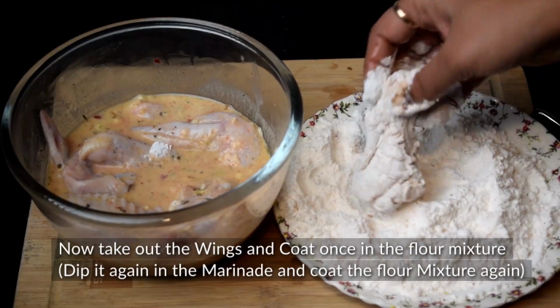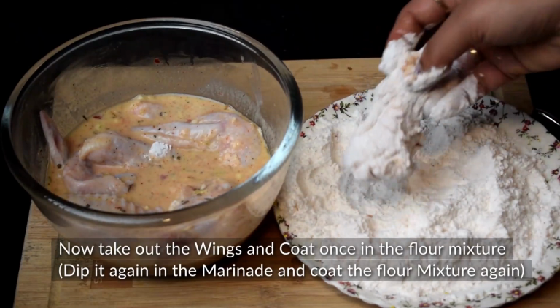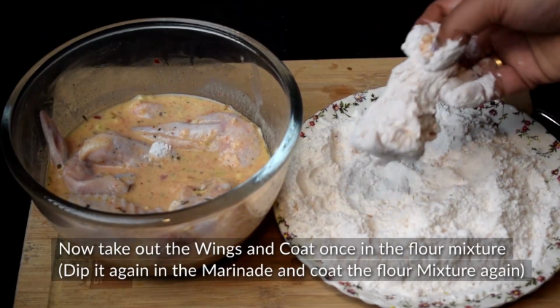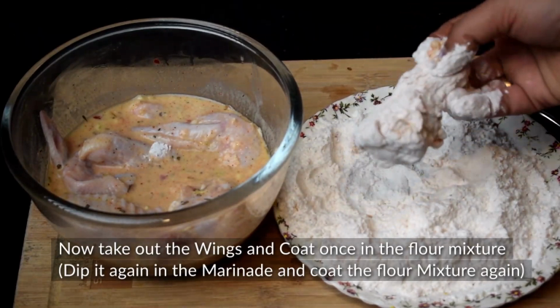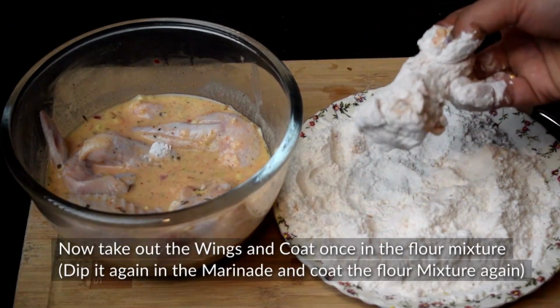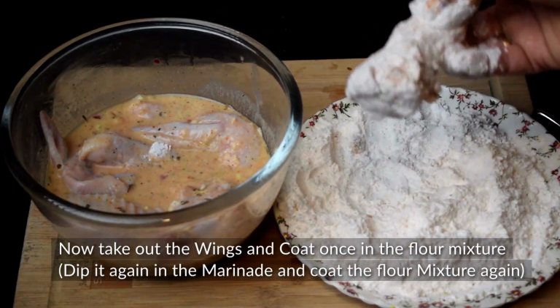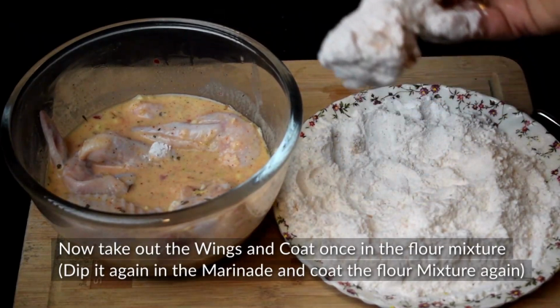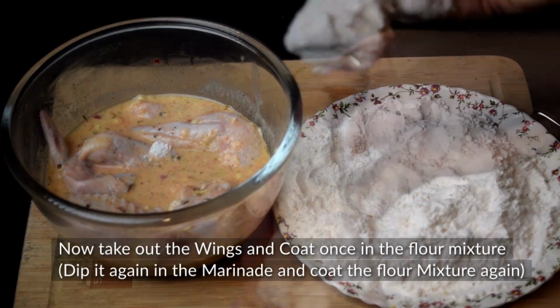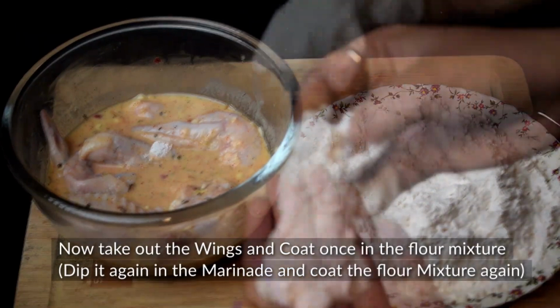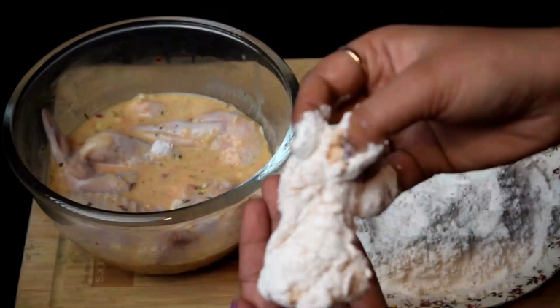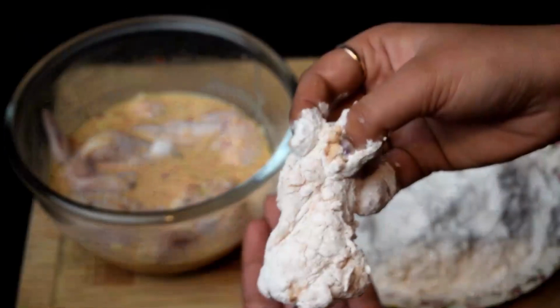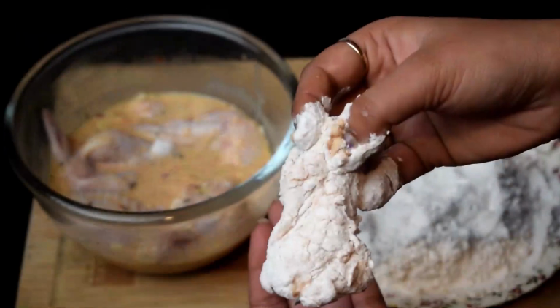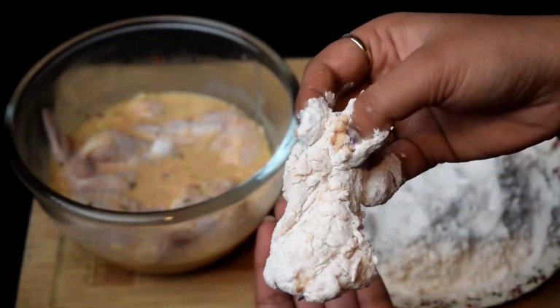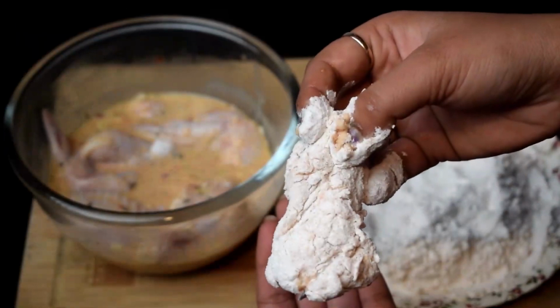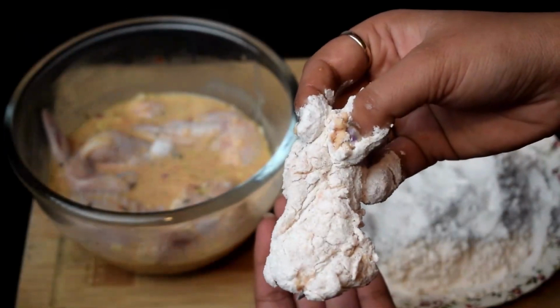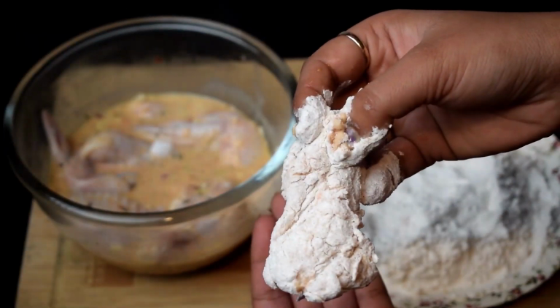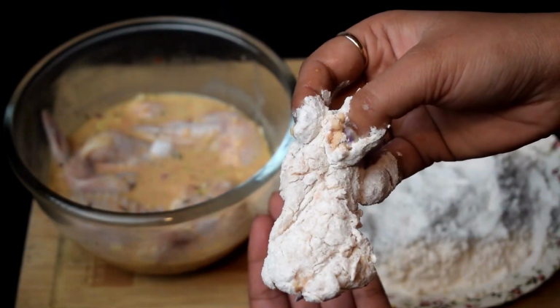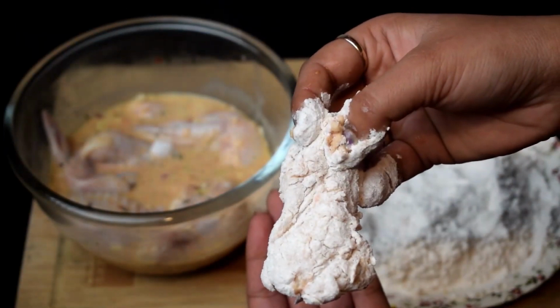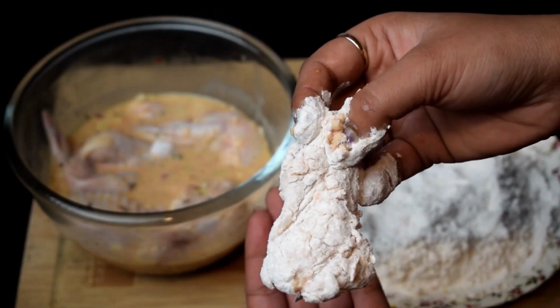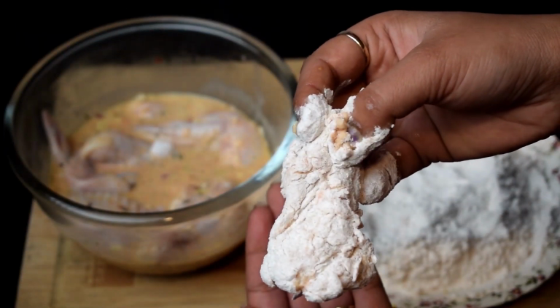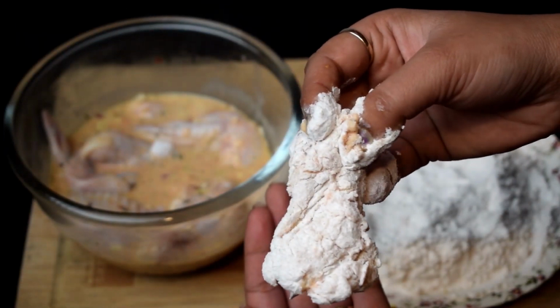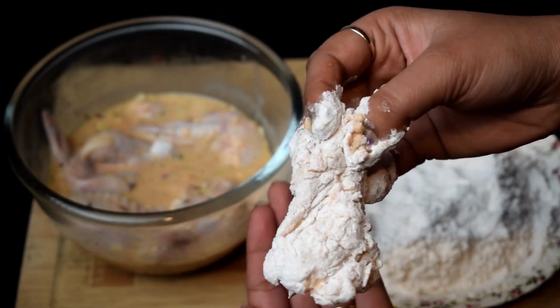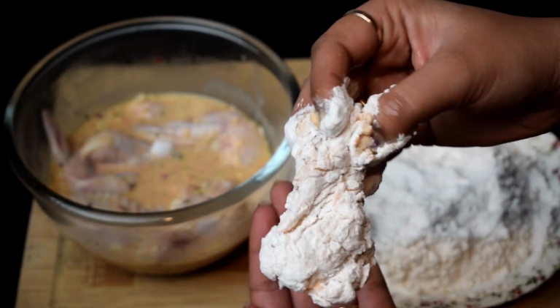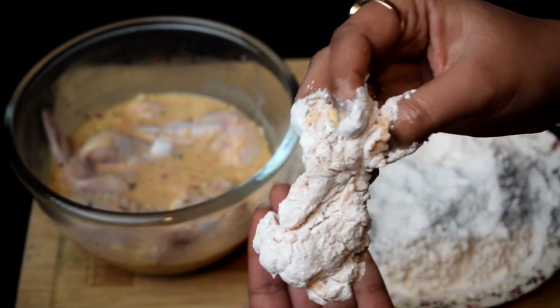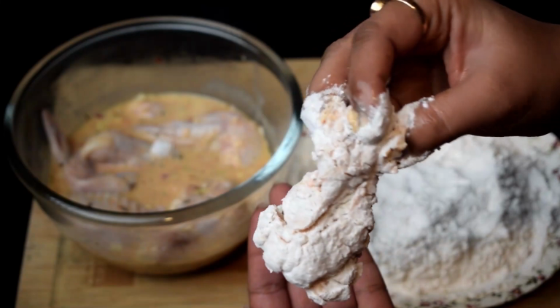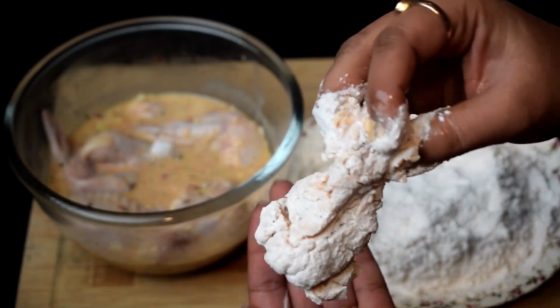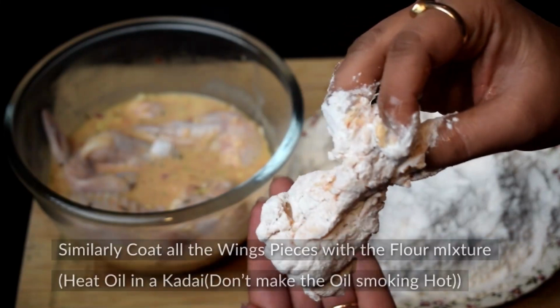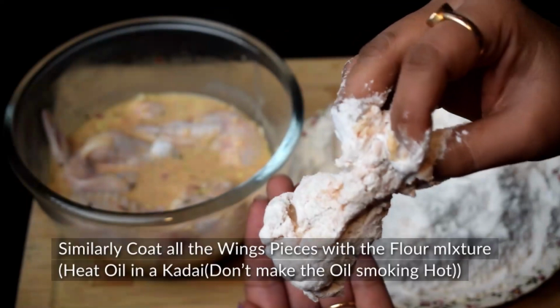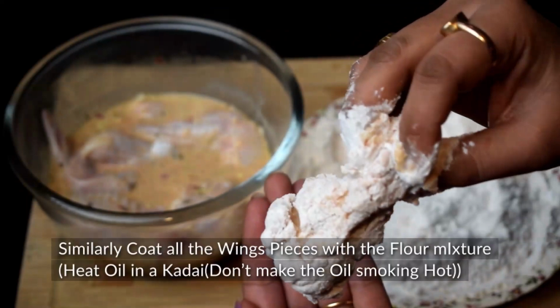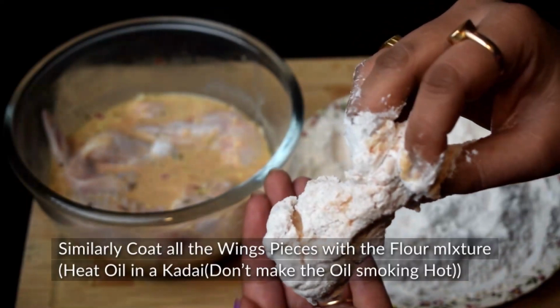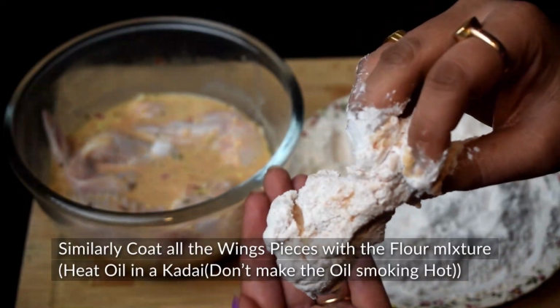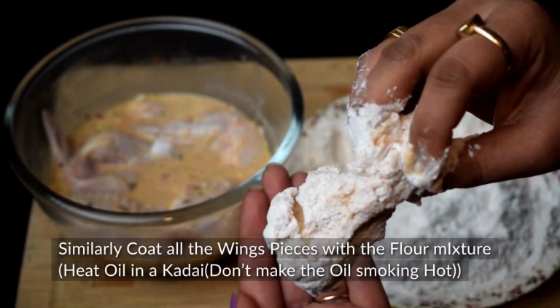We now have a double coating on the chicken for a good texture. This is quite crunchy.